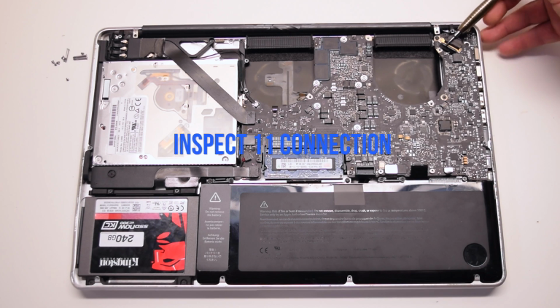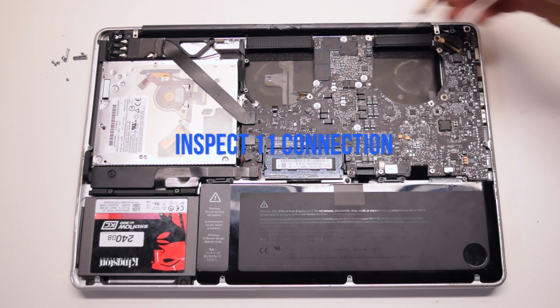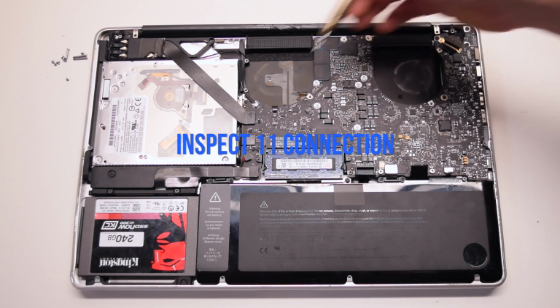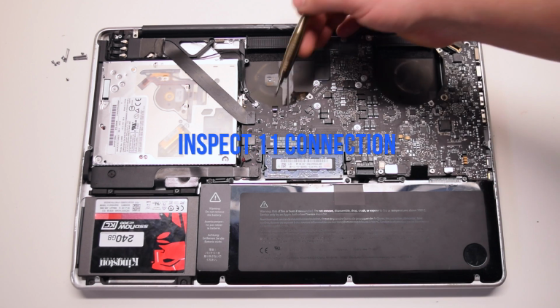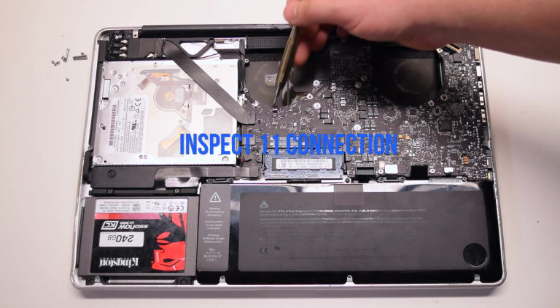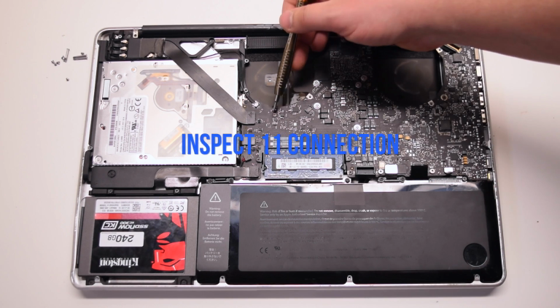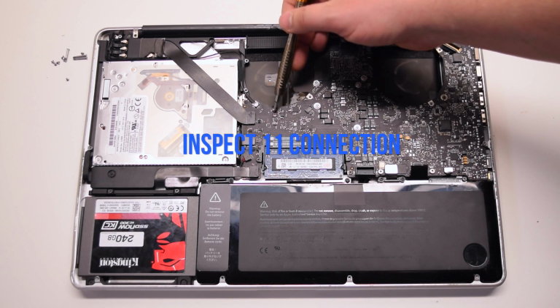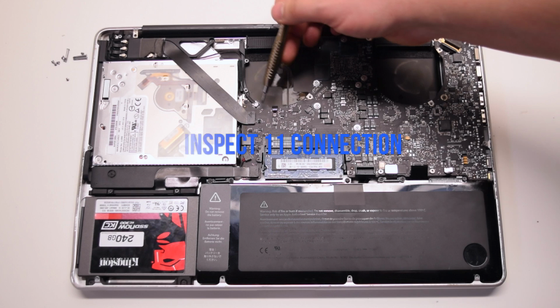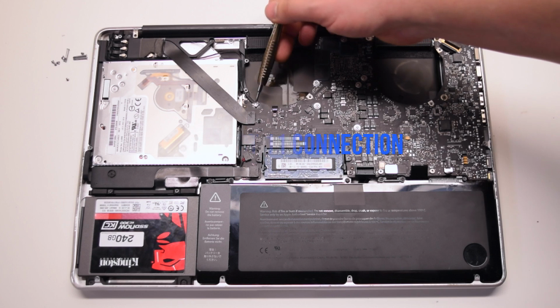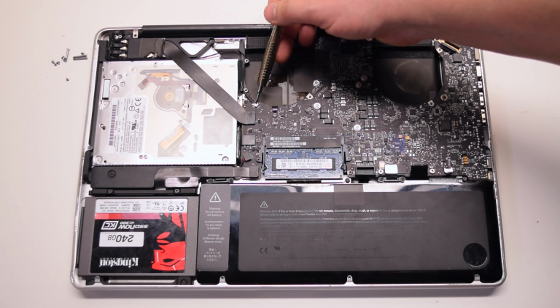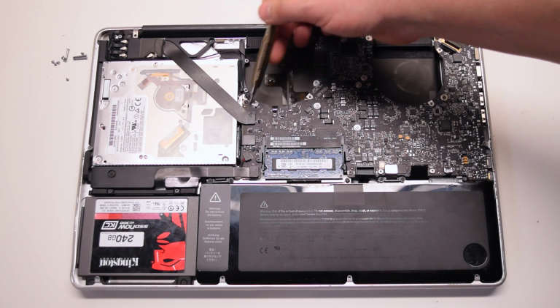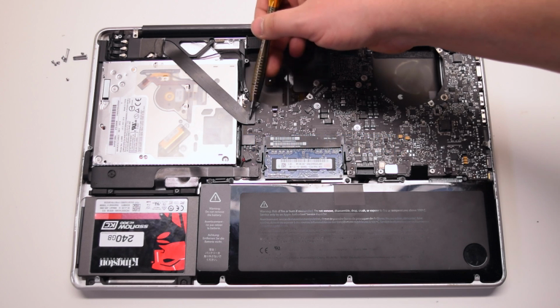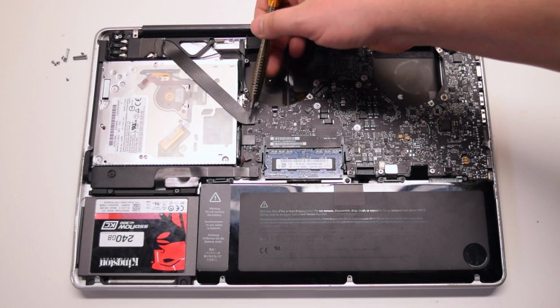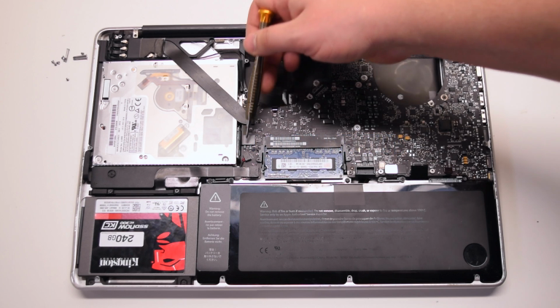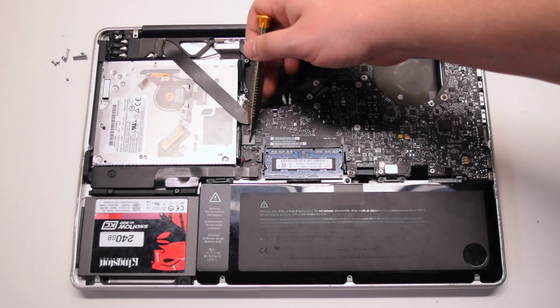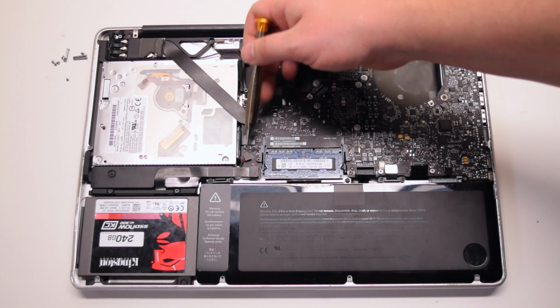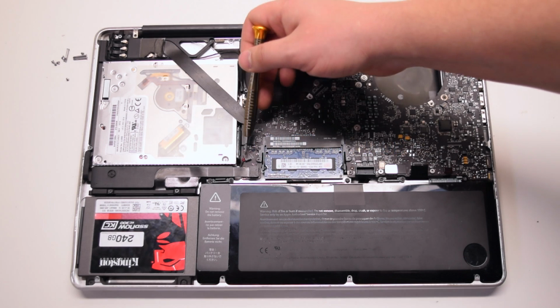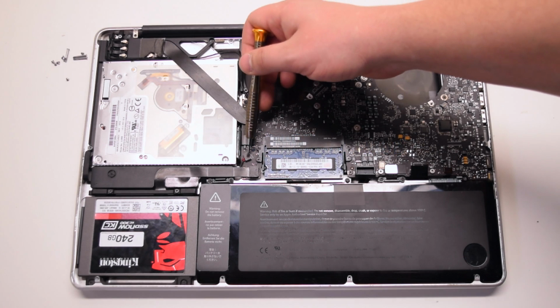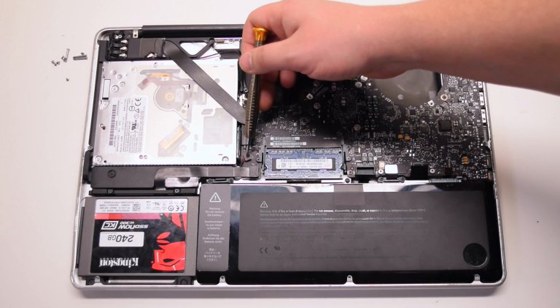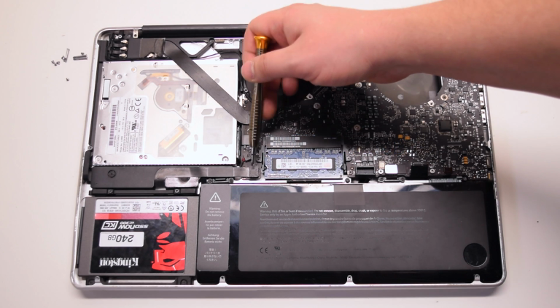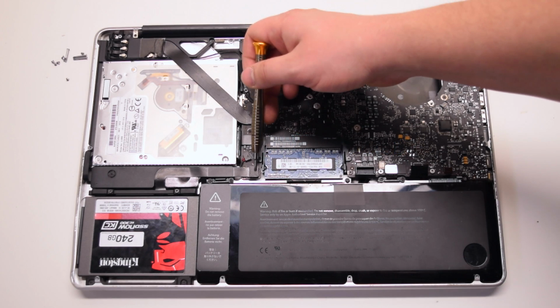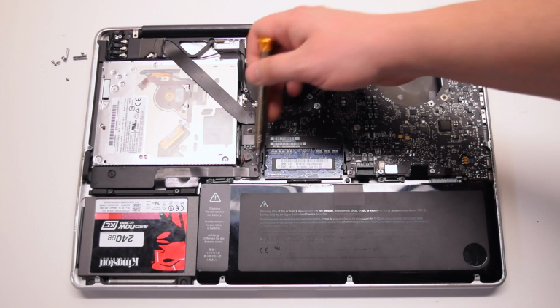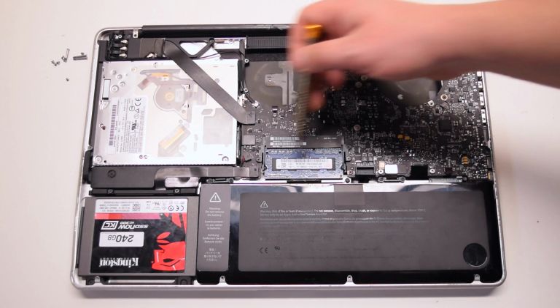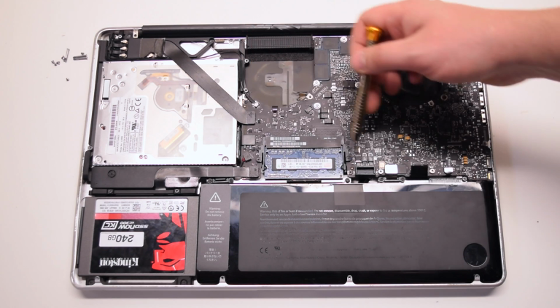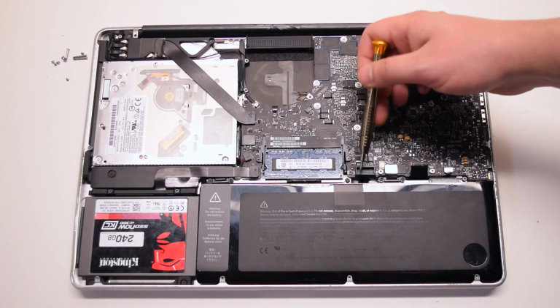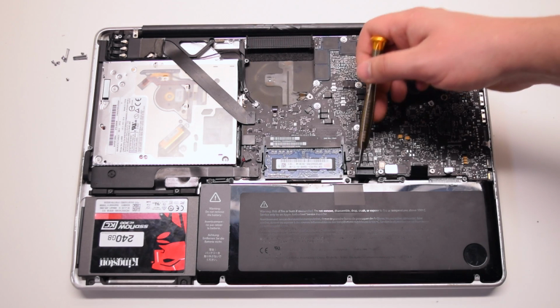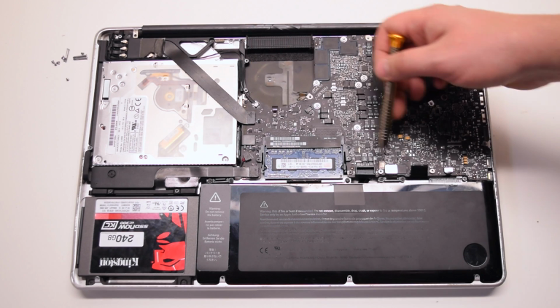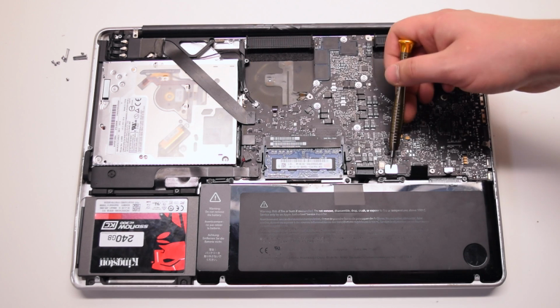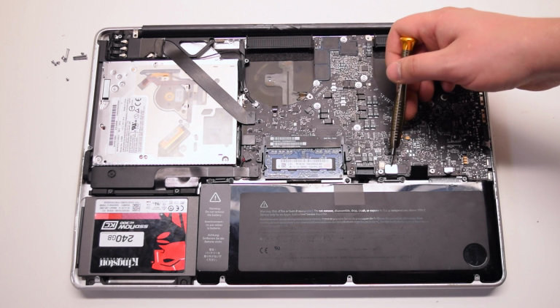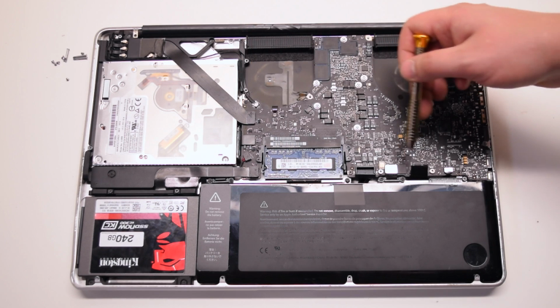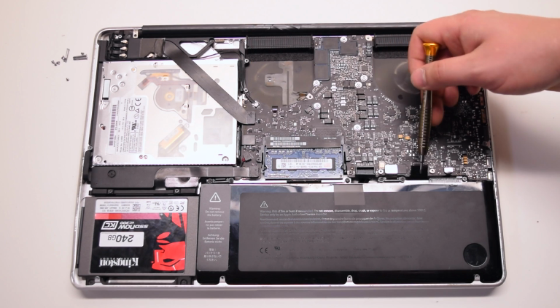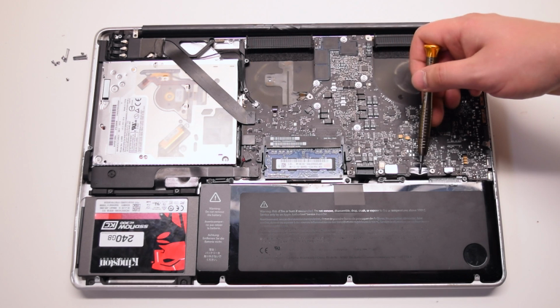Inspect the 11 connections going around the contour of the logic board. Familiarize yourself with them.